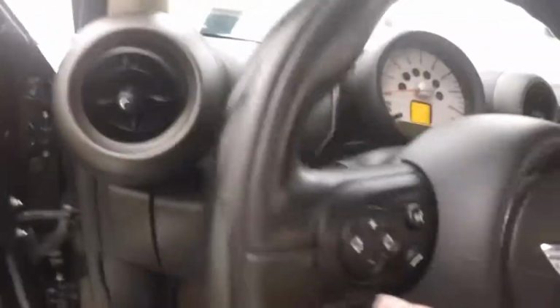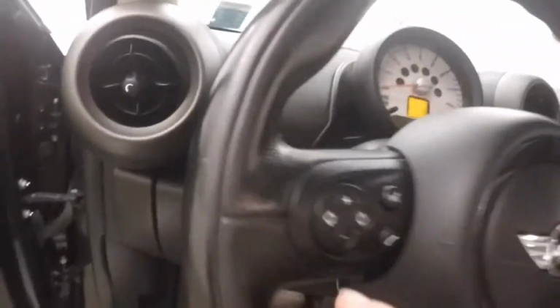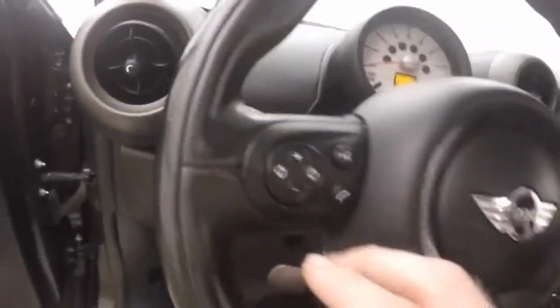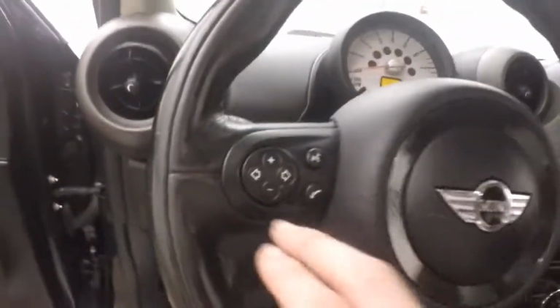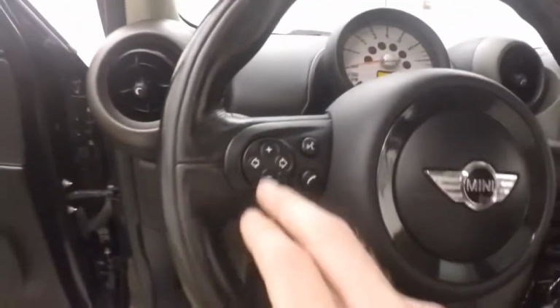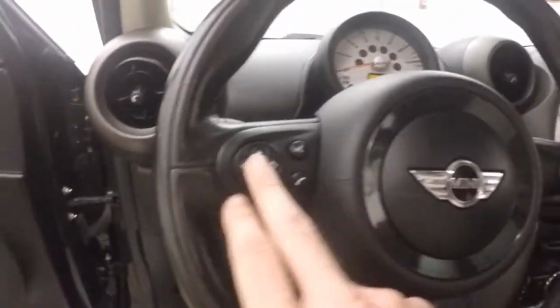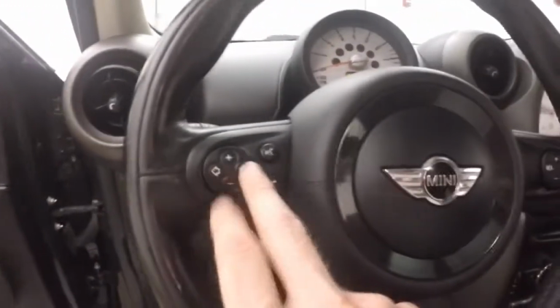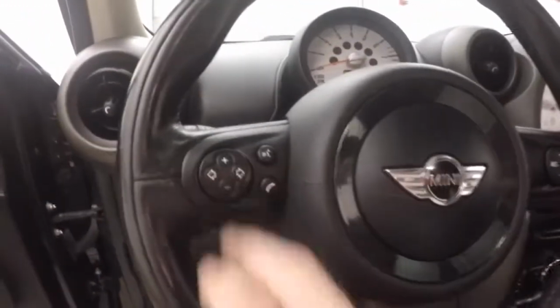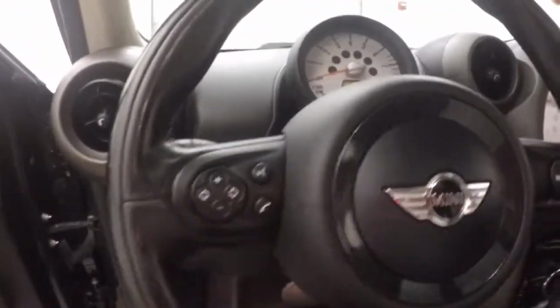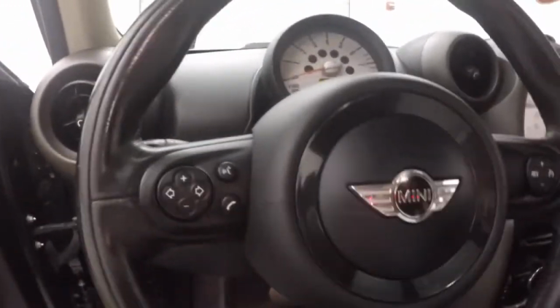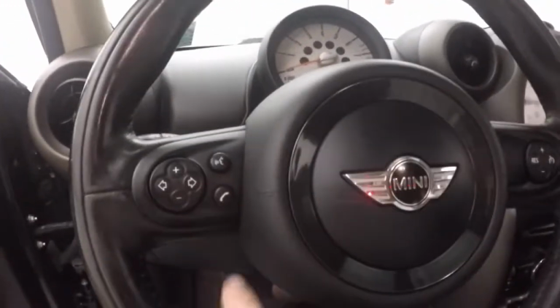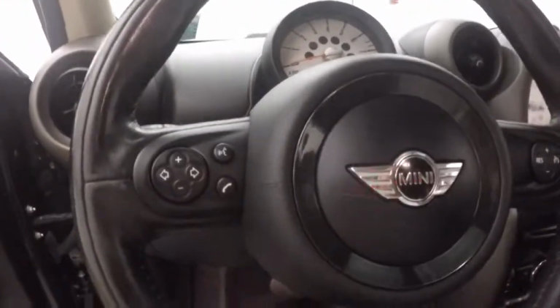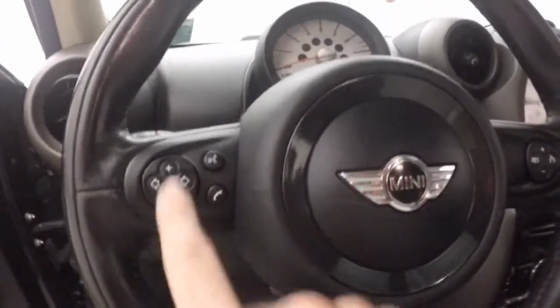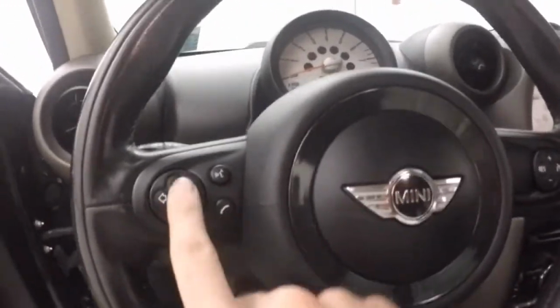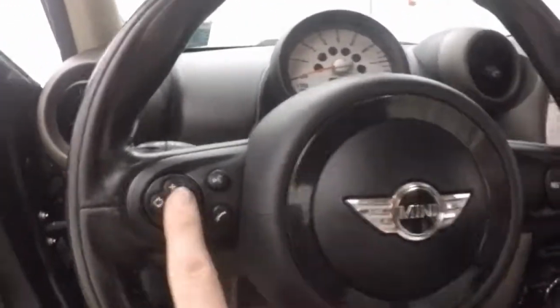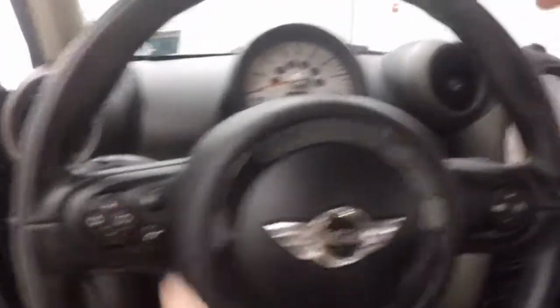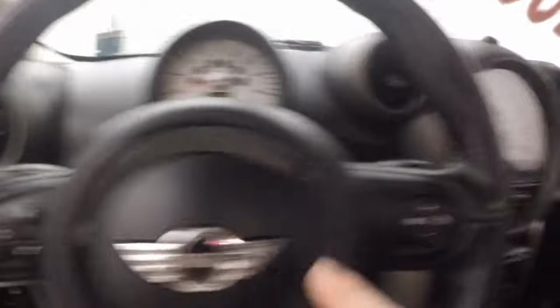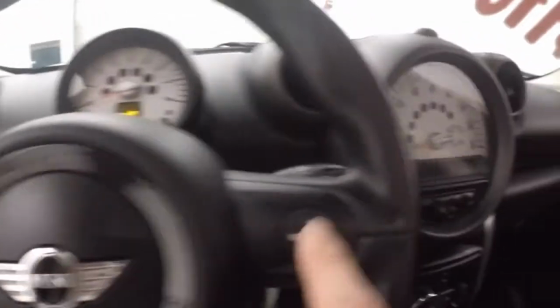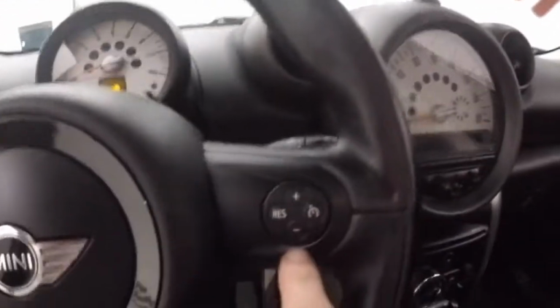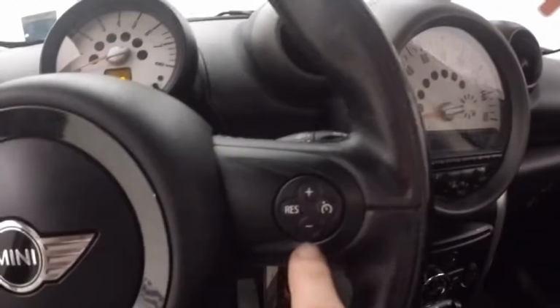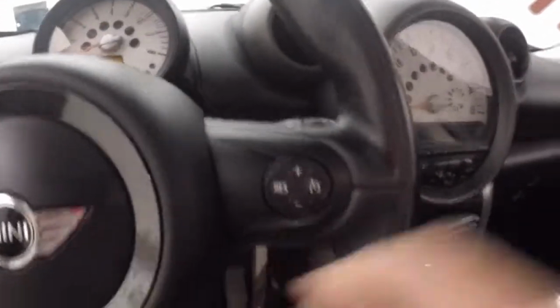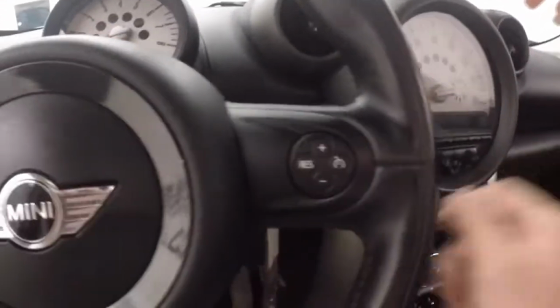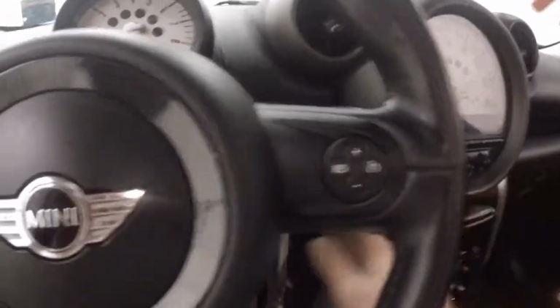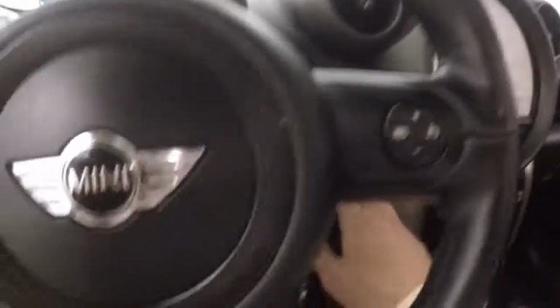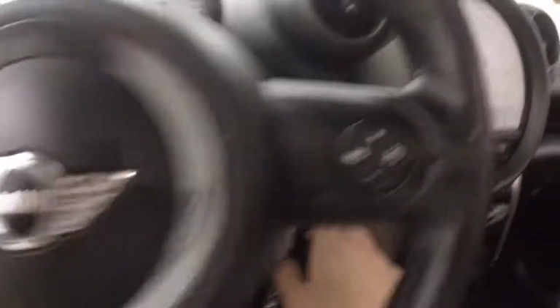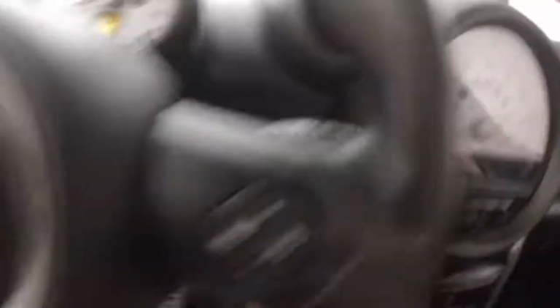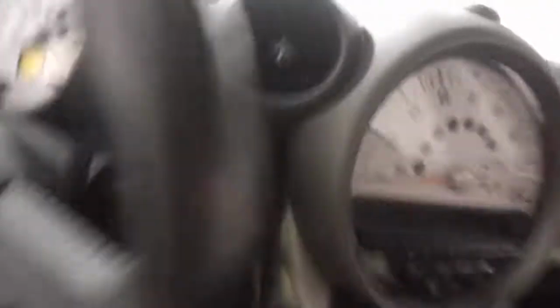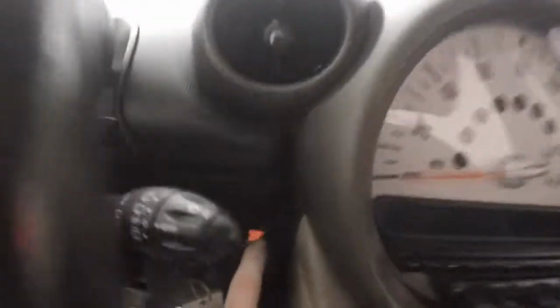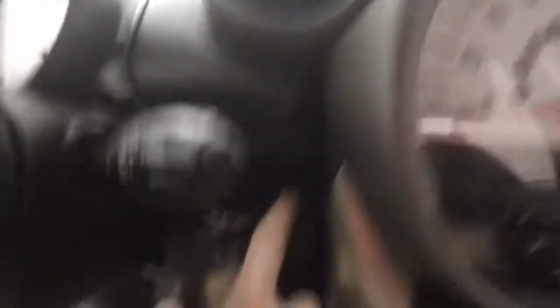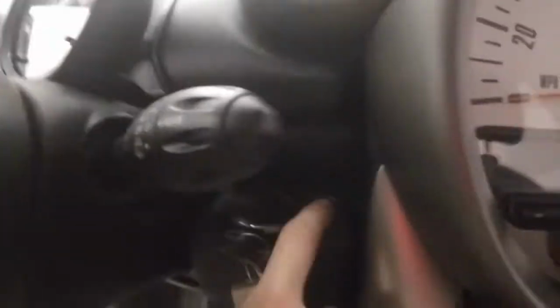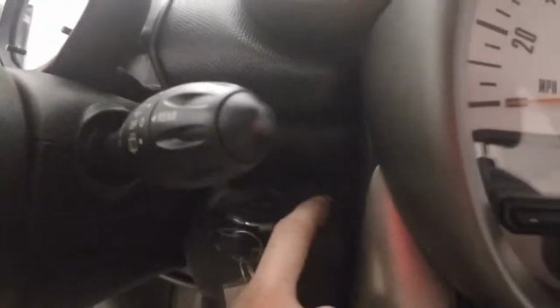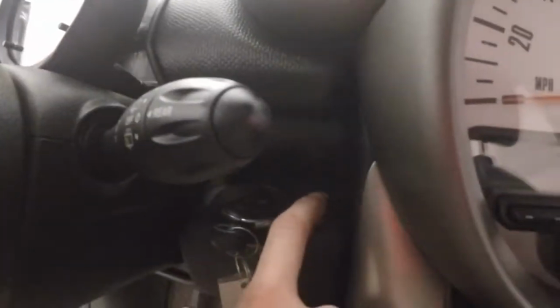You have Bluetooth and stereo, cruise control, and push button start.